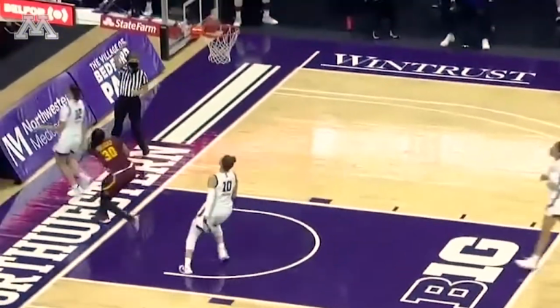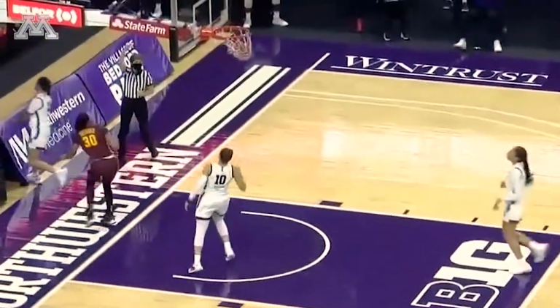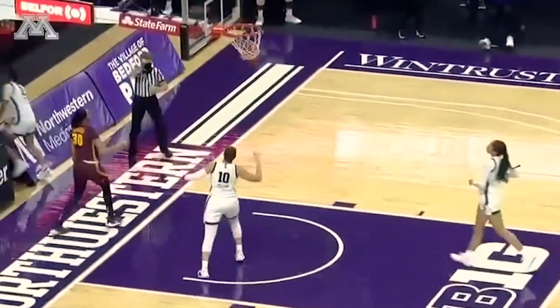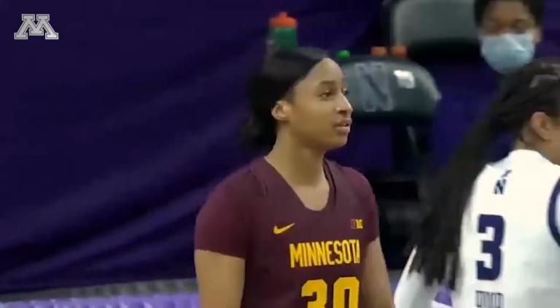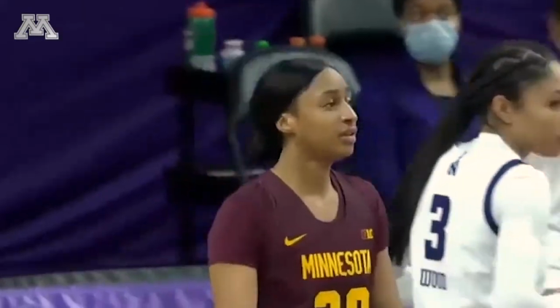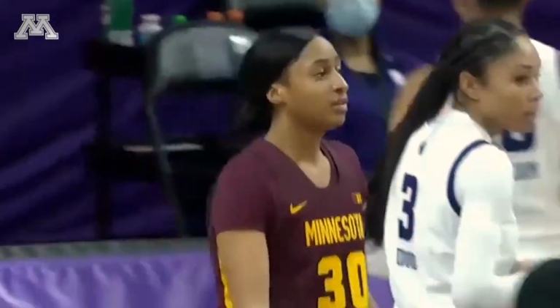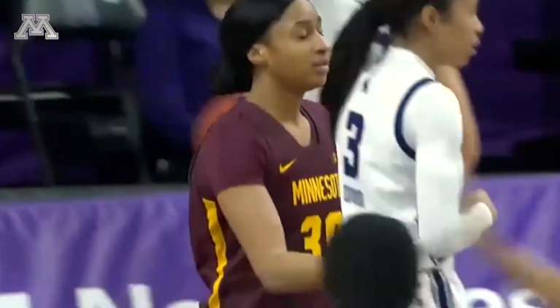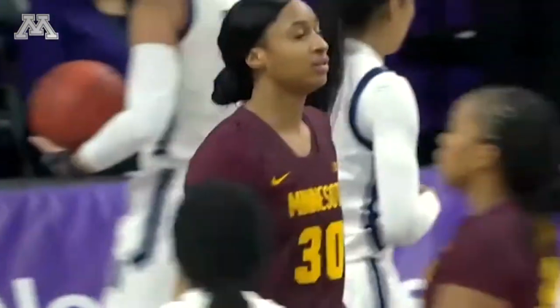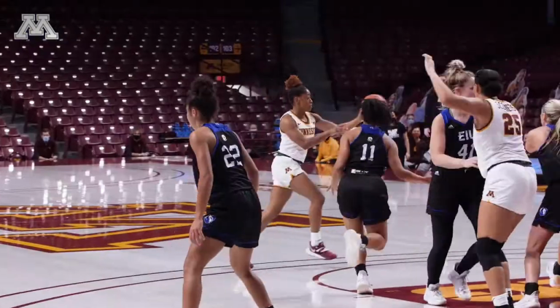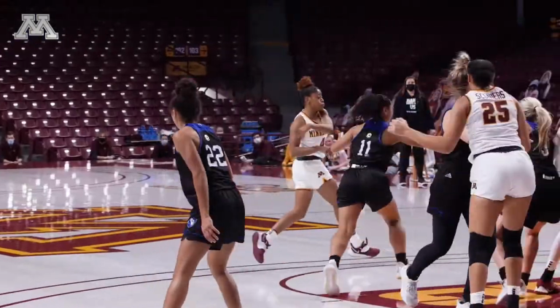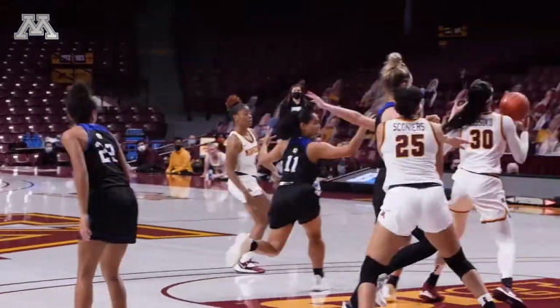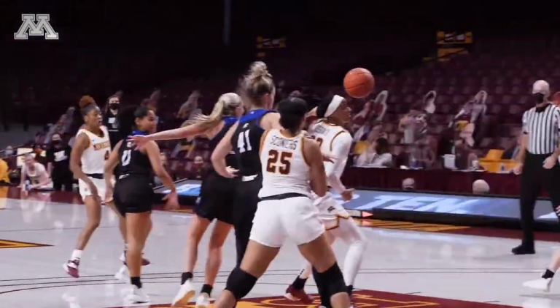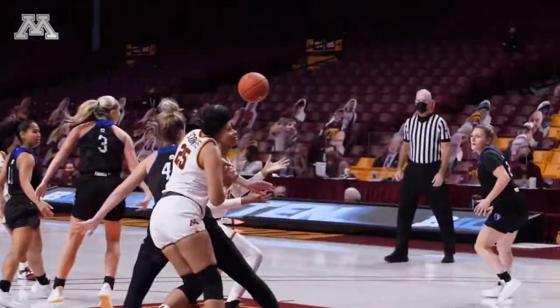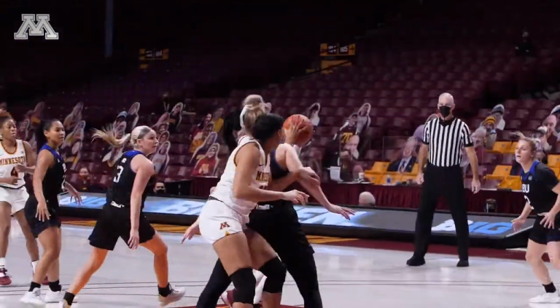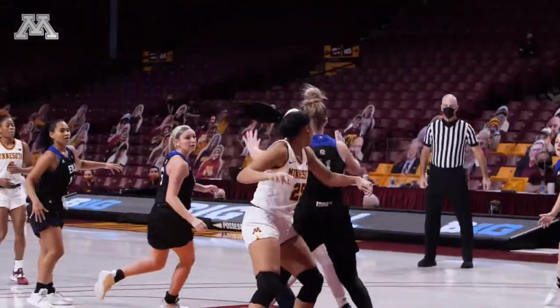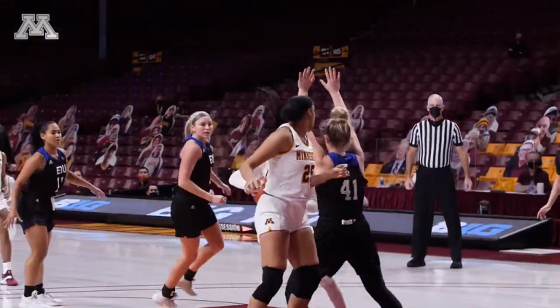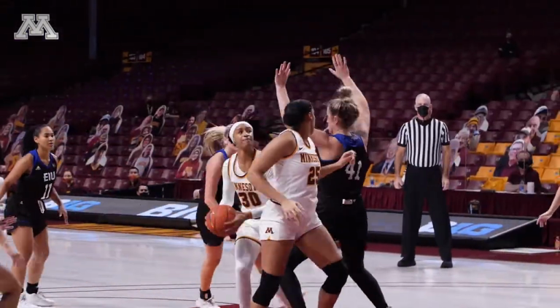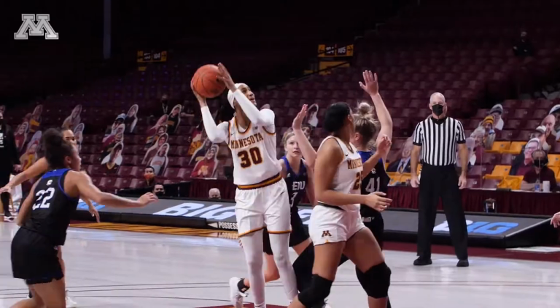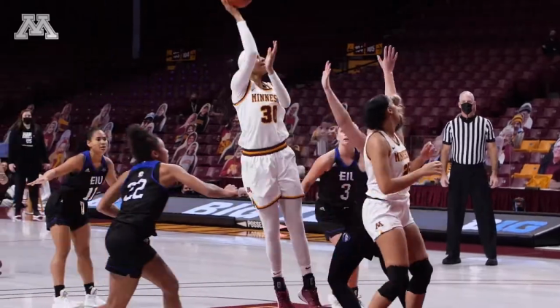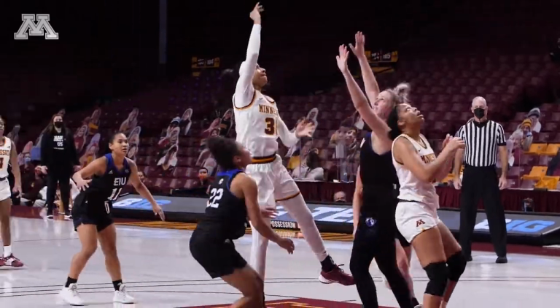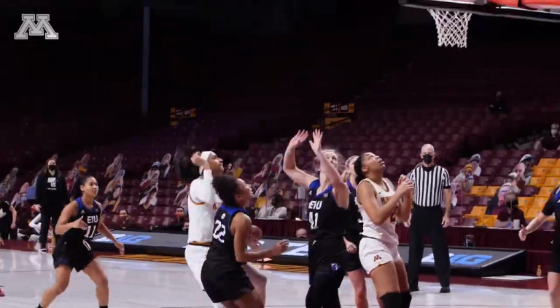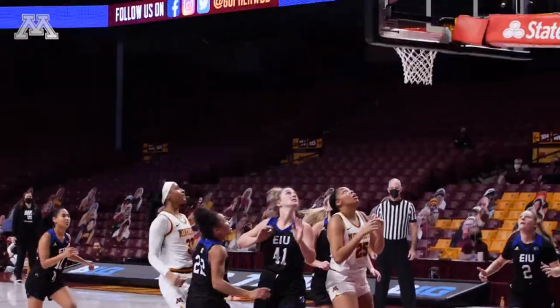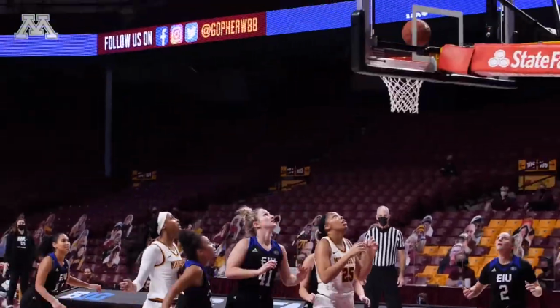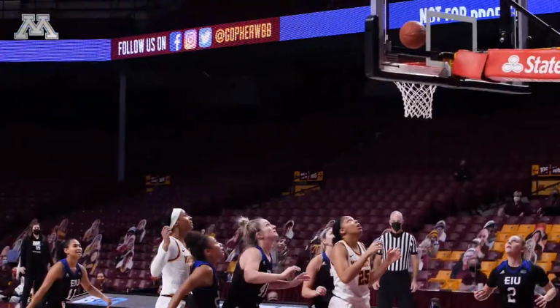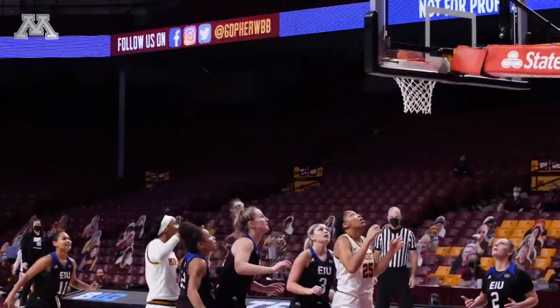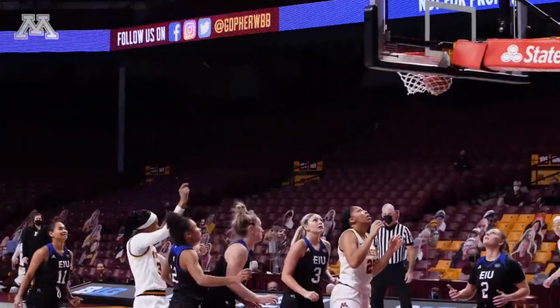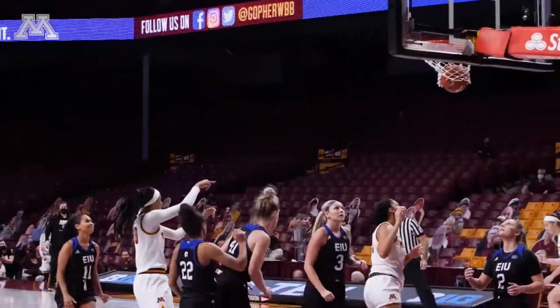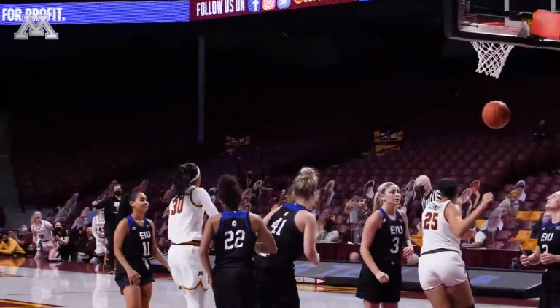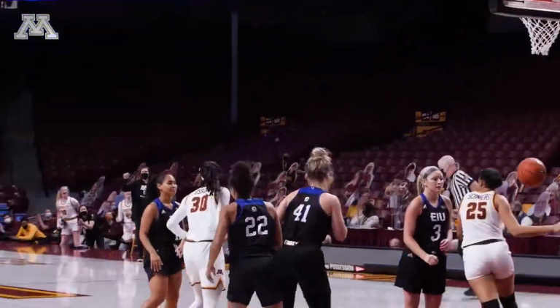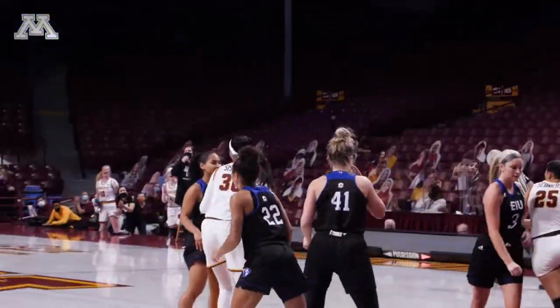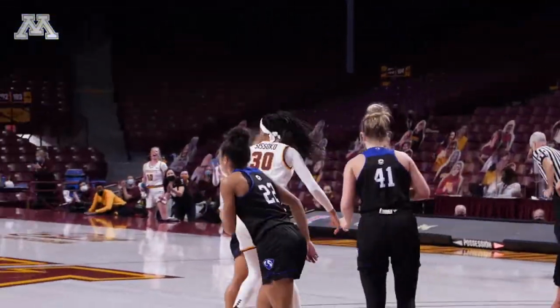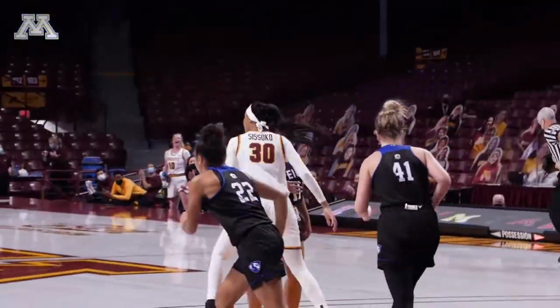Sissoko takes the contact, Sissoko with the board — Sissoko up and in off the window.